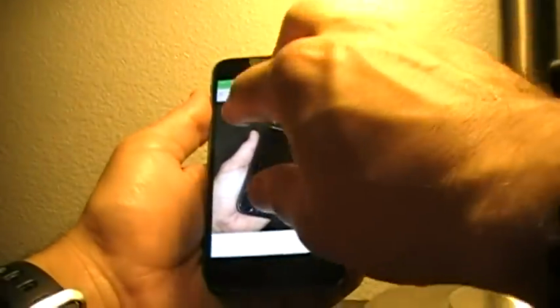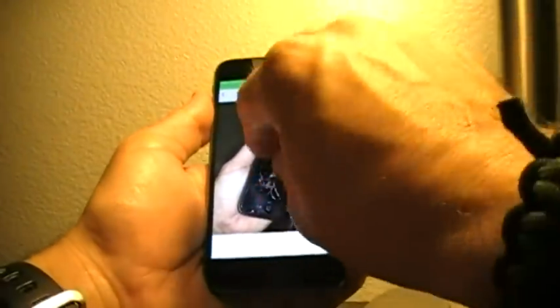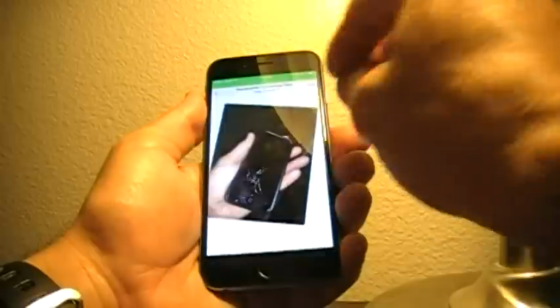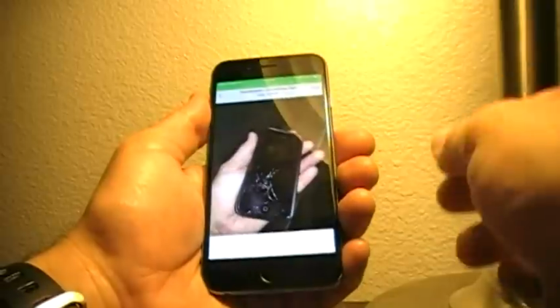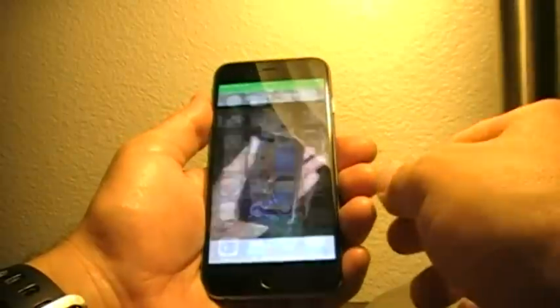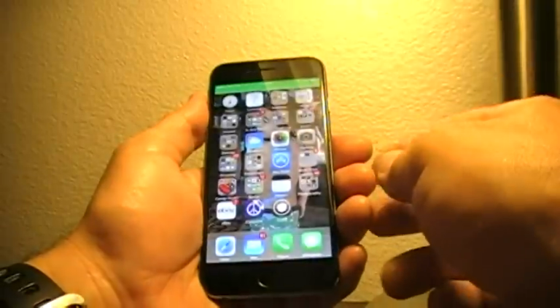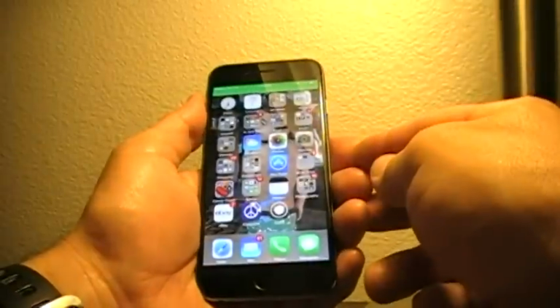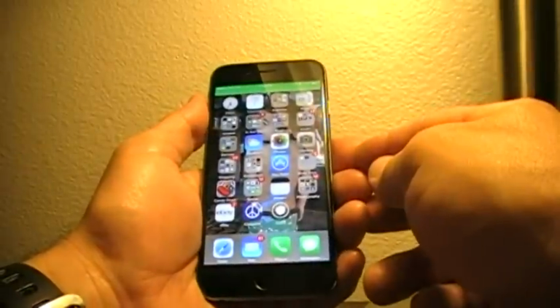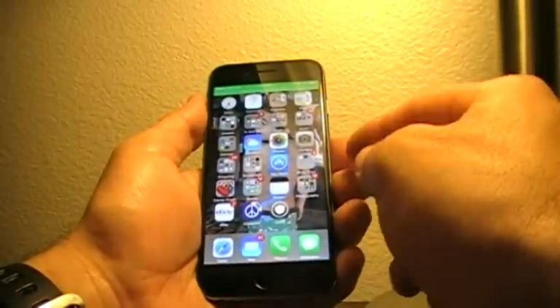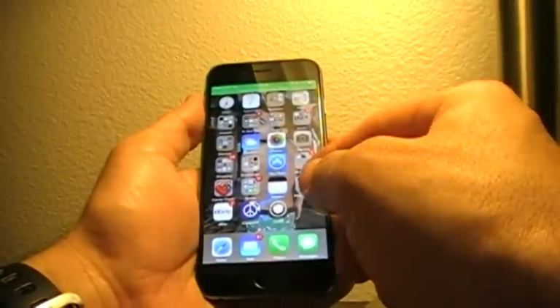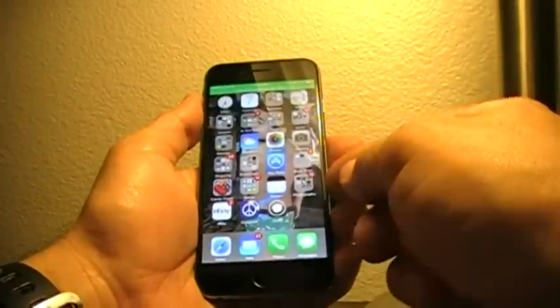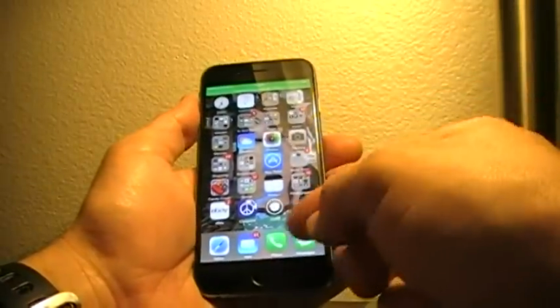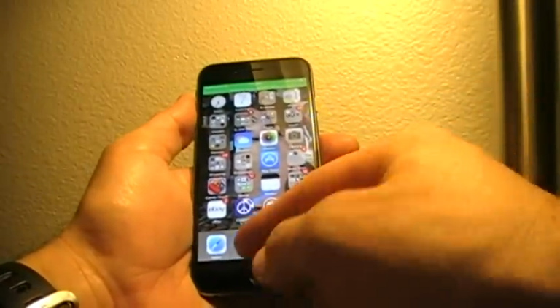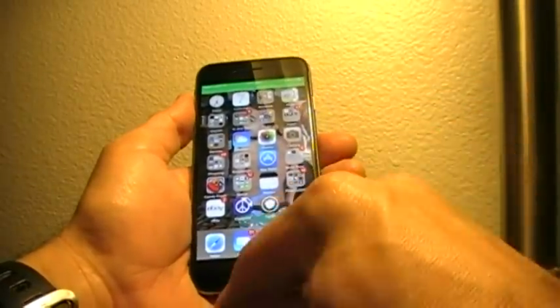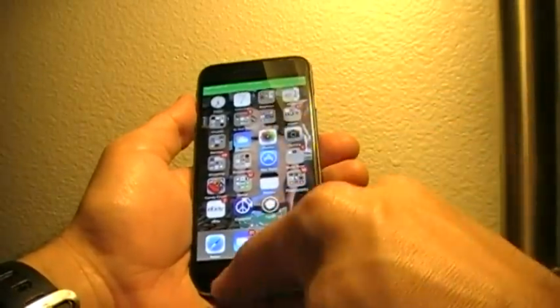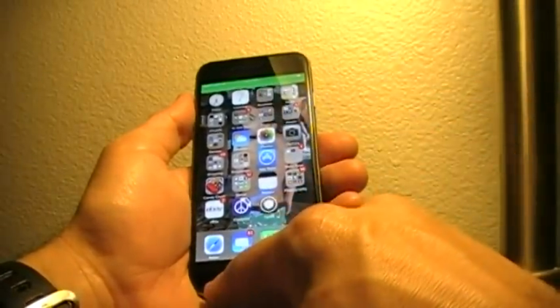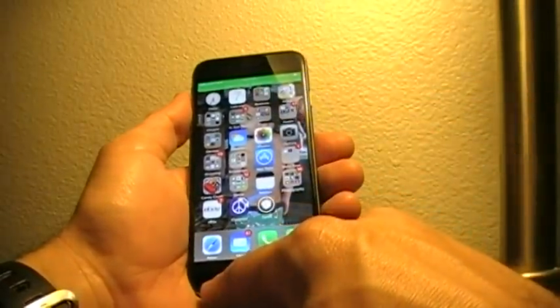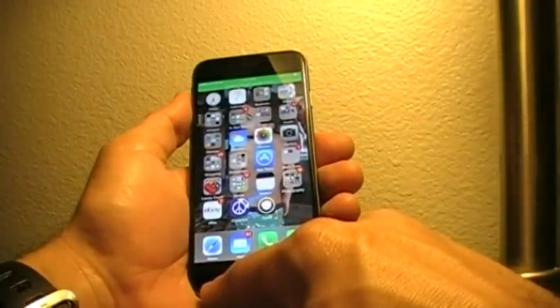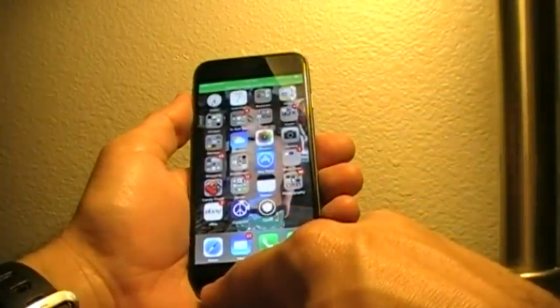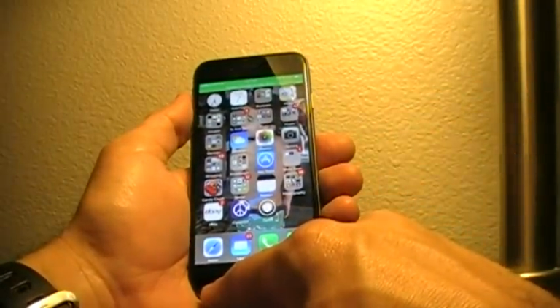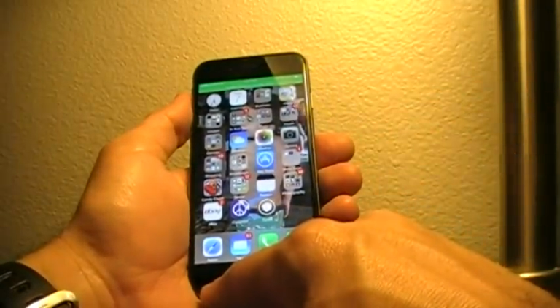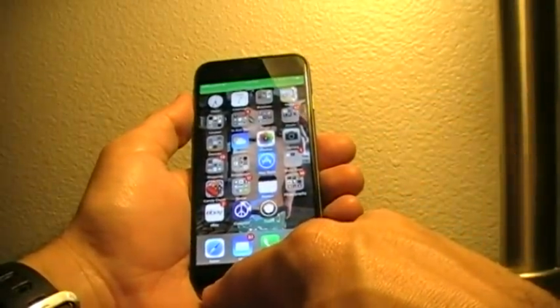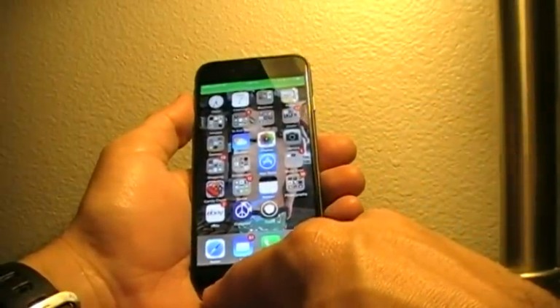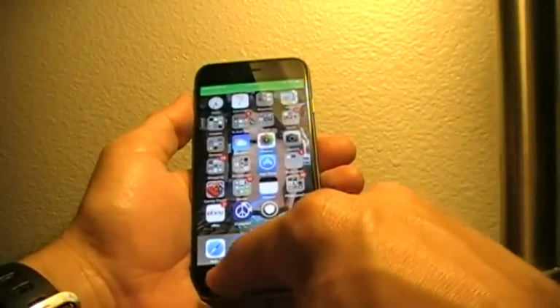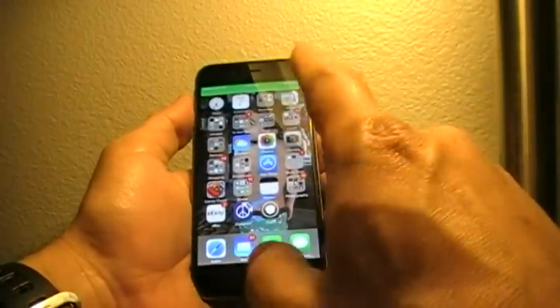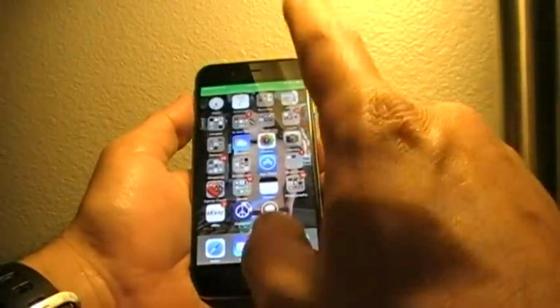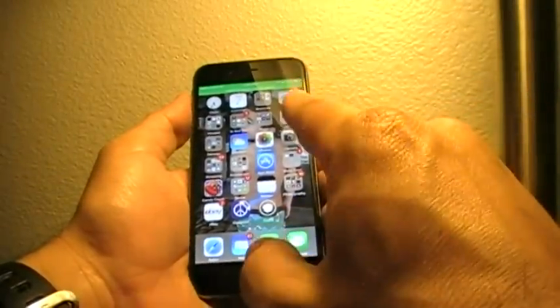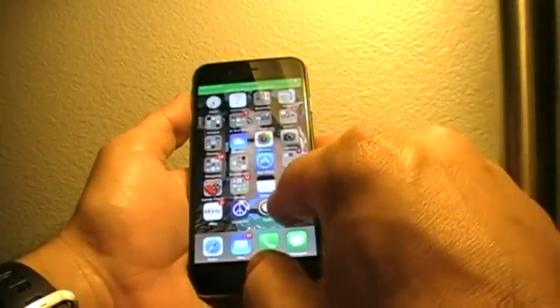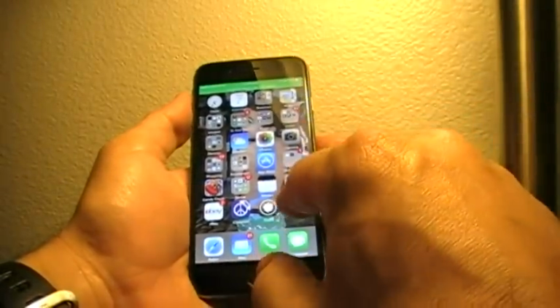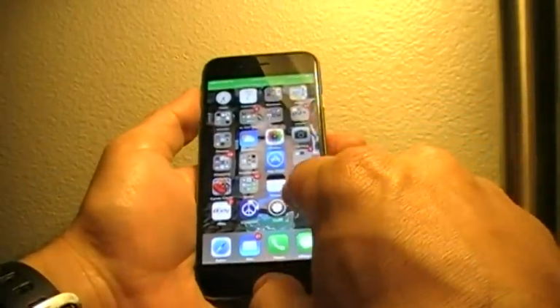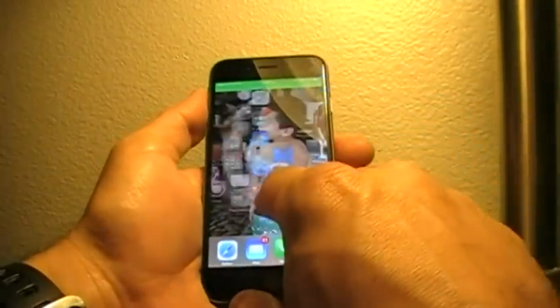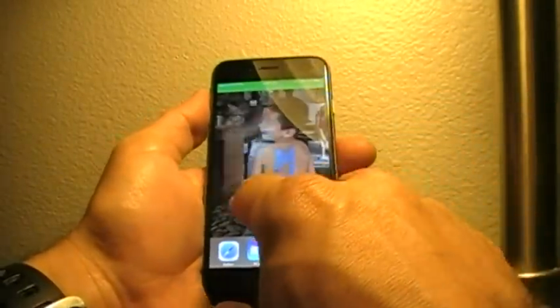So what you see I'm doing here is I'm avoiding hitting the home button — I like that.